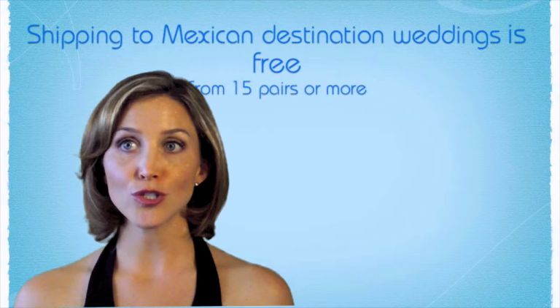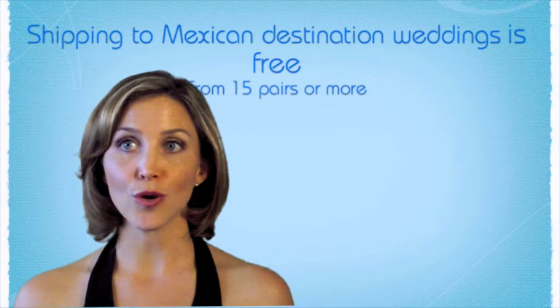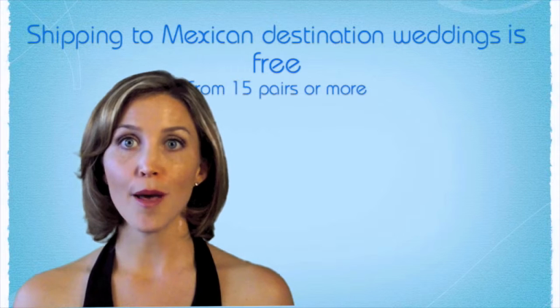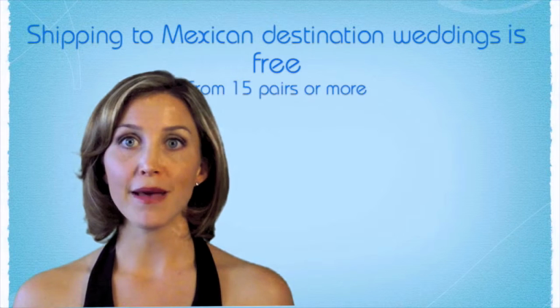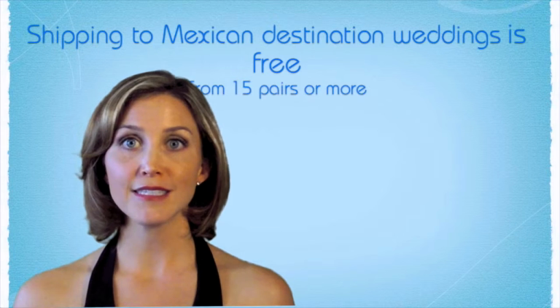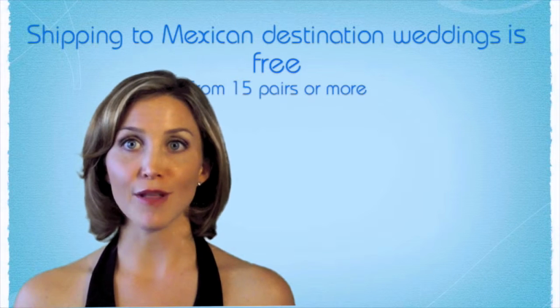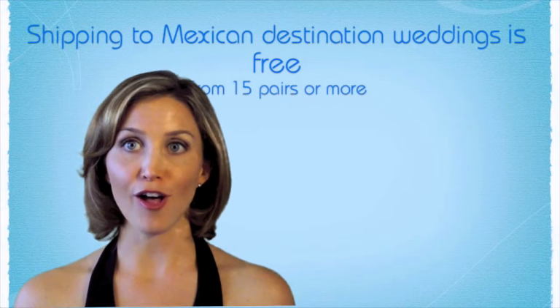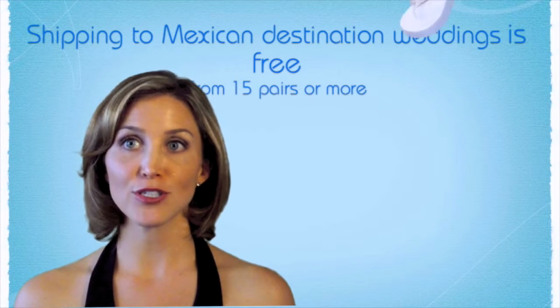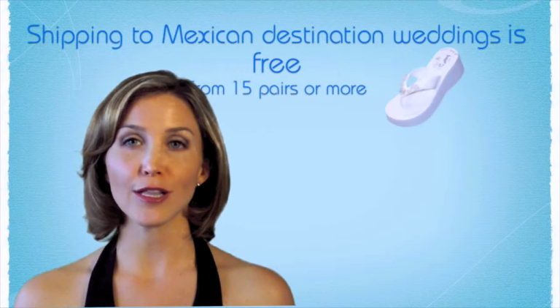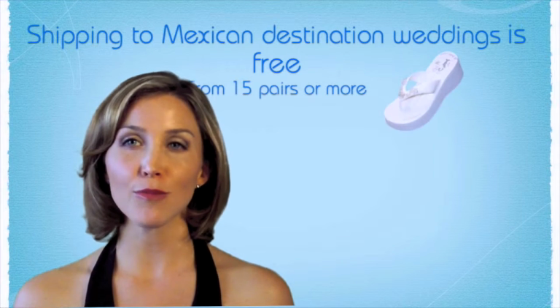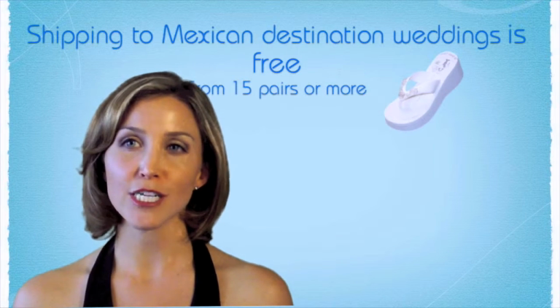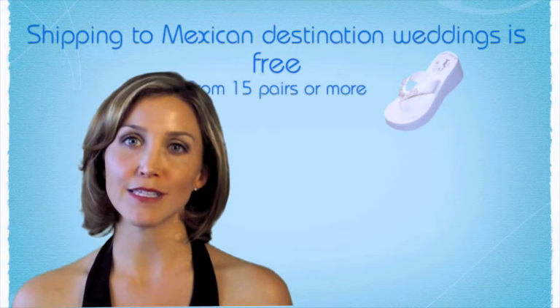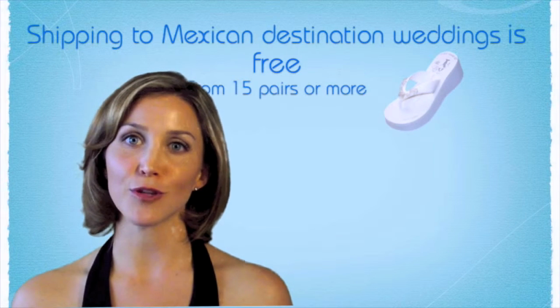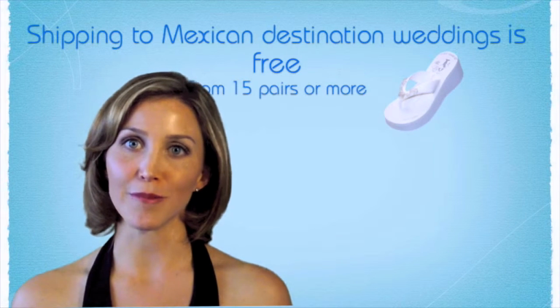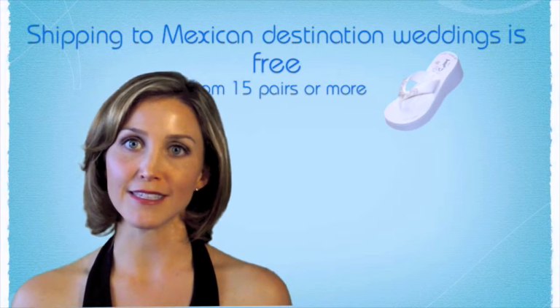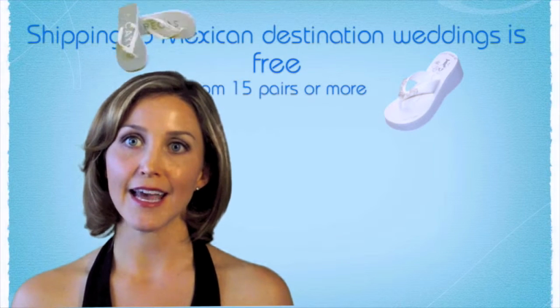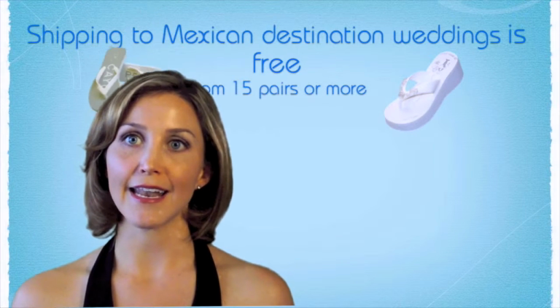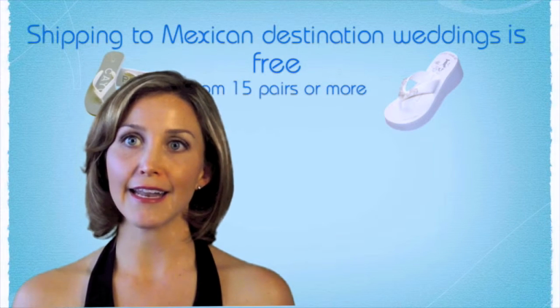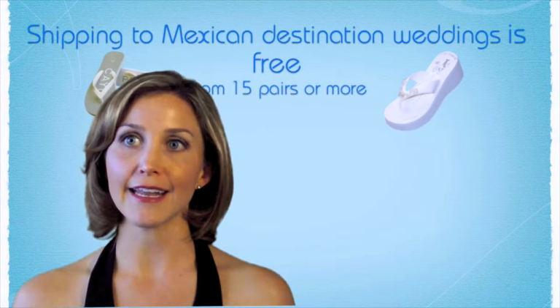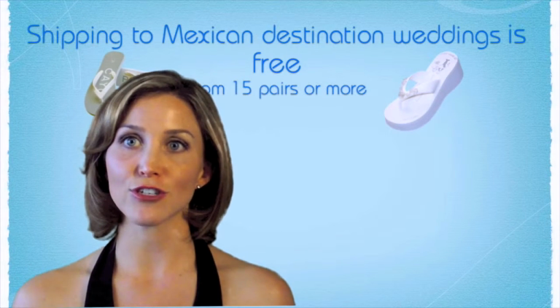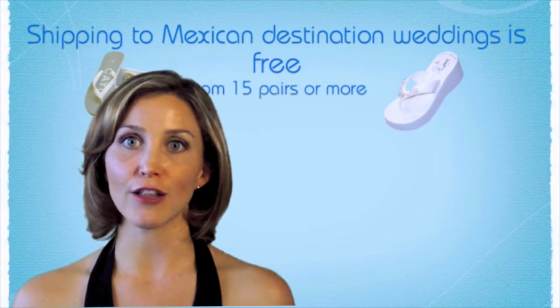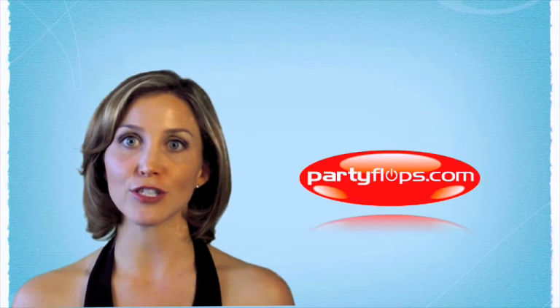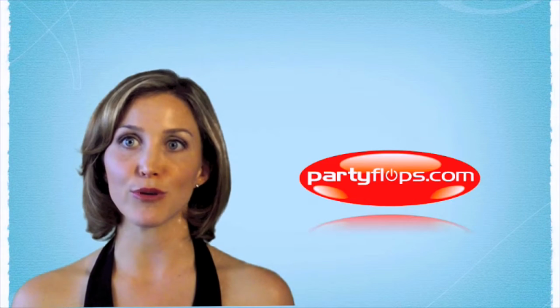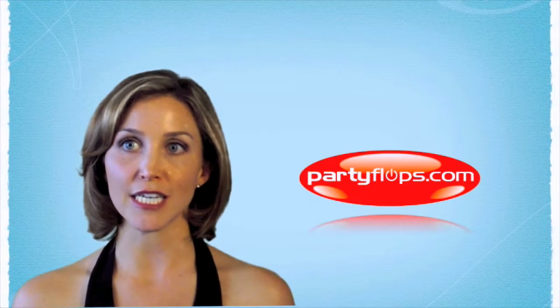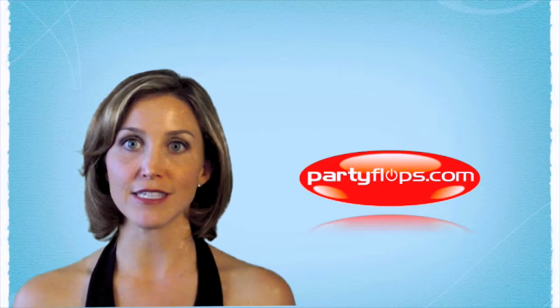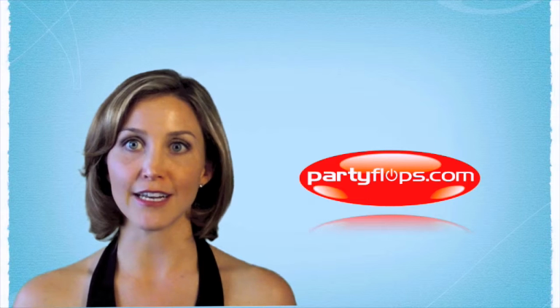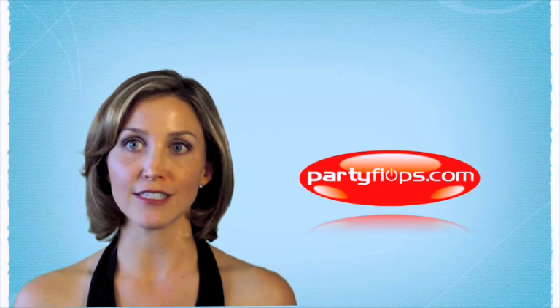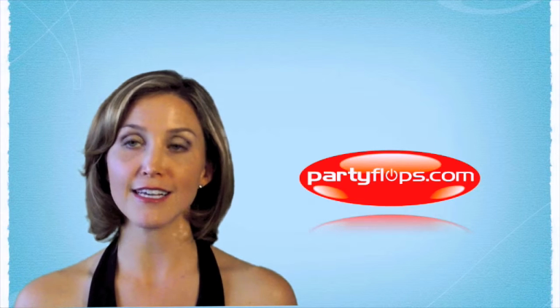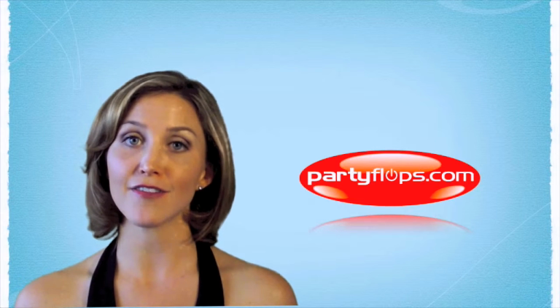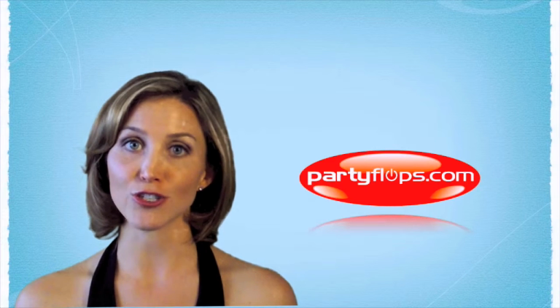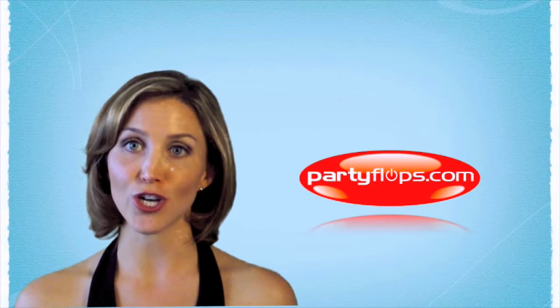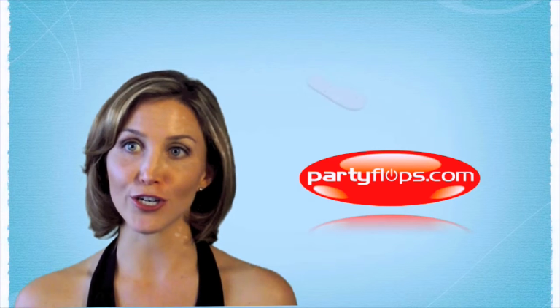Also, men's flip-flops are a little more expensive than women's, and adding an extra color to the printing of the sandal does have an extra charge.